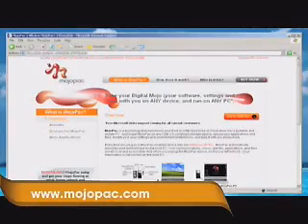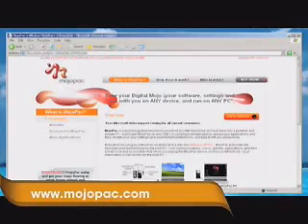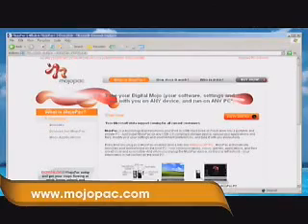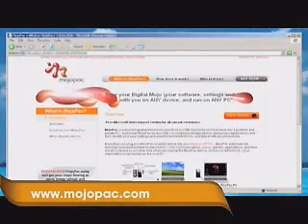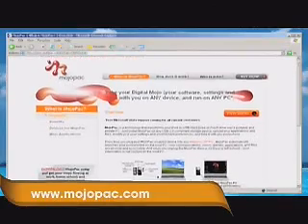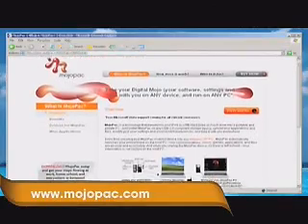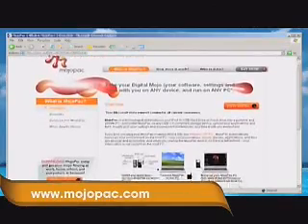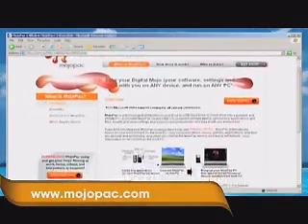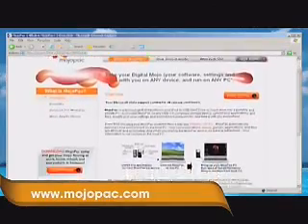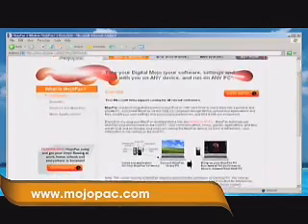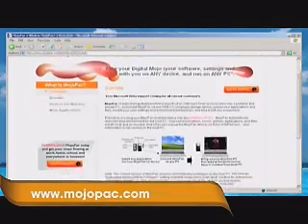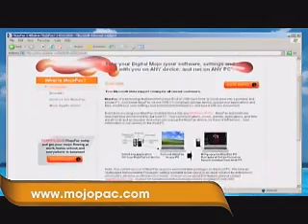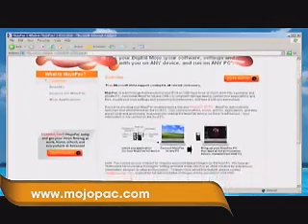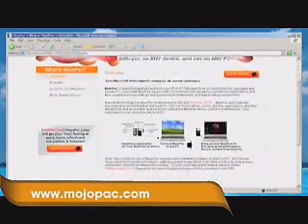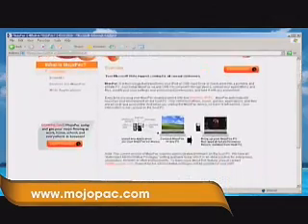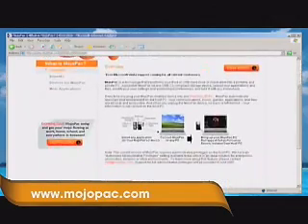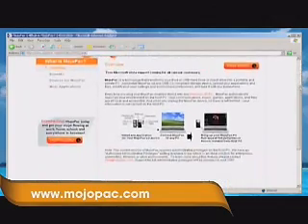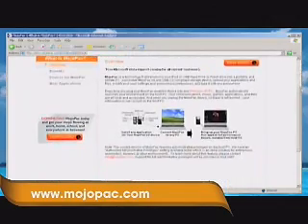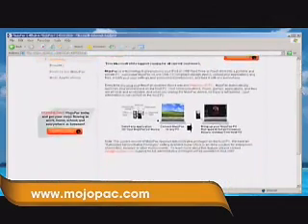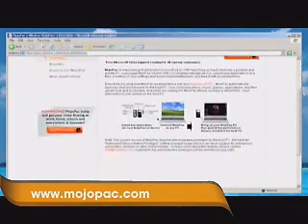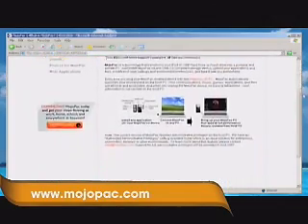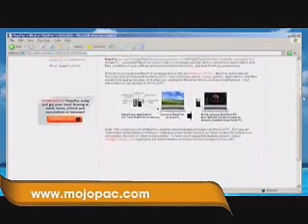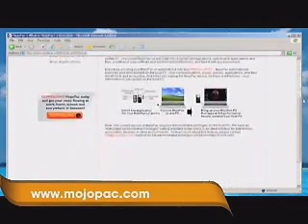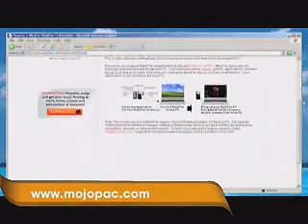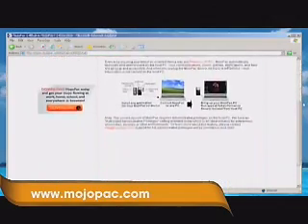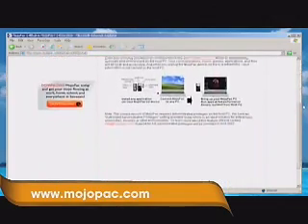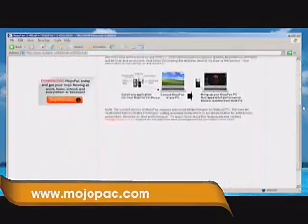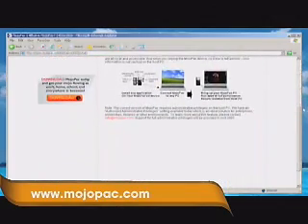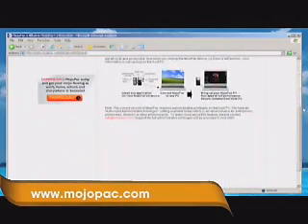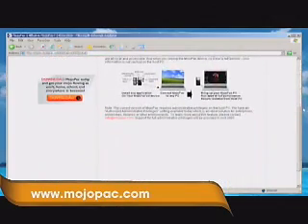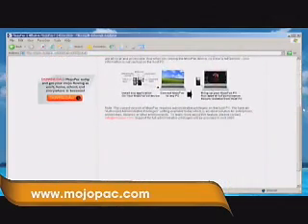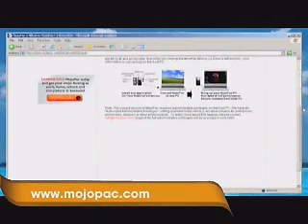I've already installed it, but basically it's a free download. You can try it out for about 30 days, and after that it's about $50 for one license.